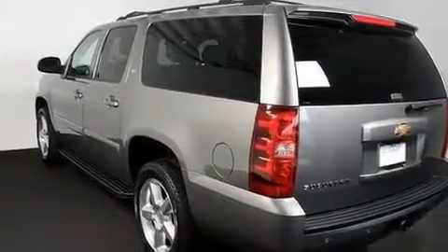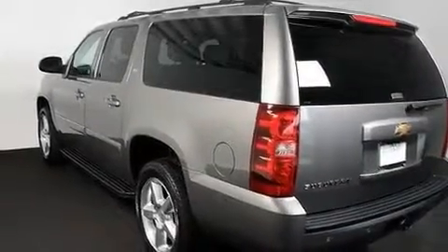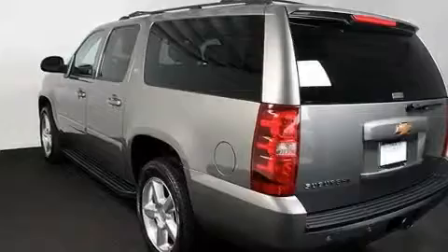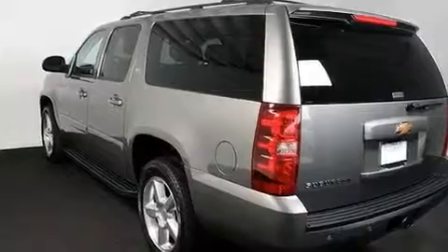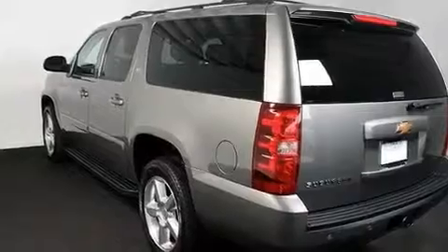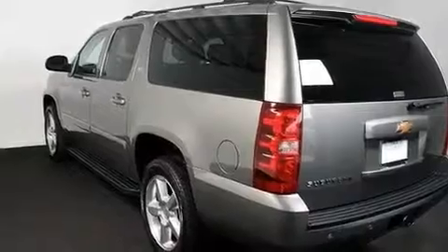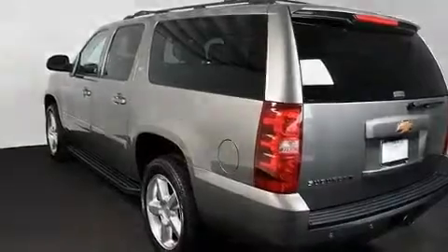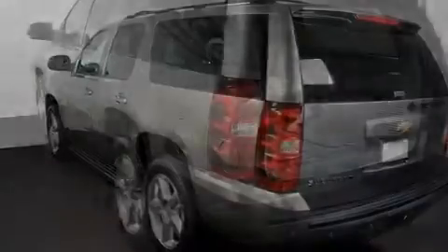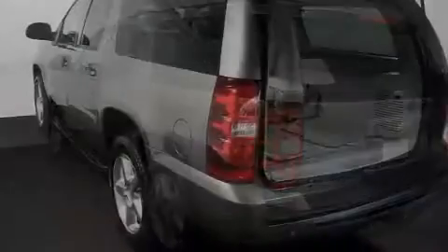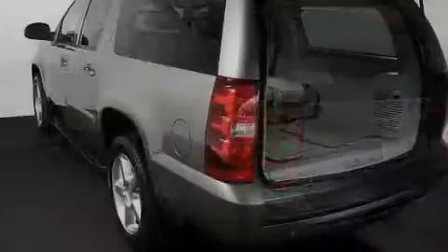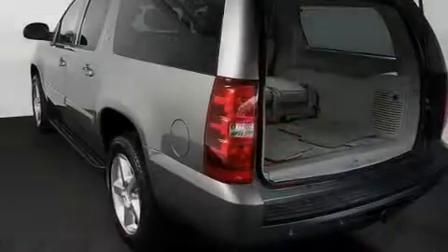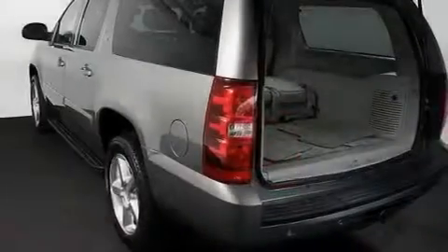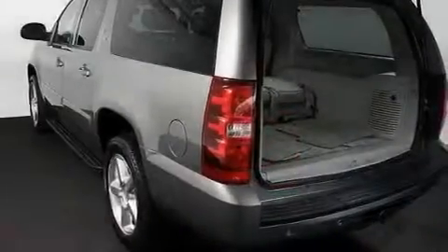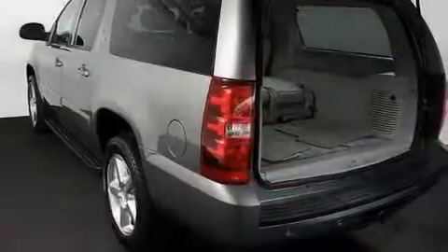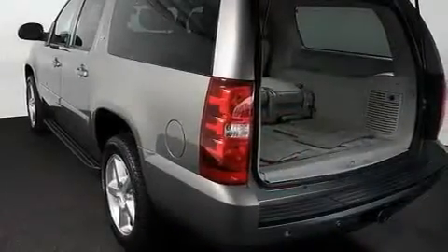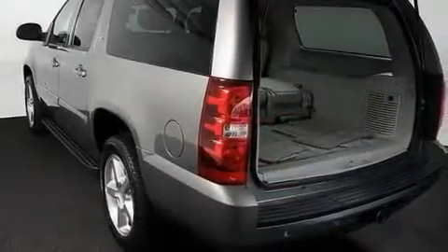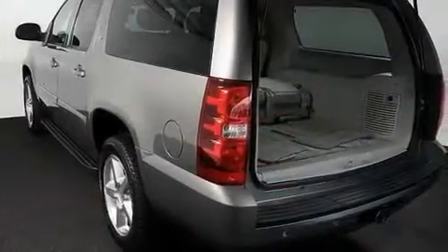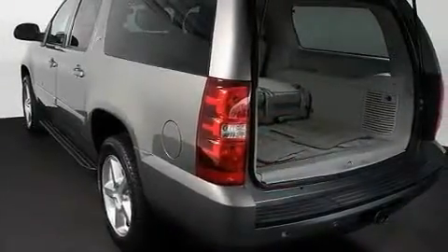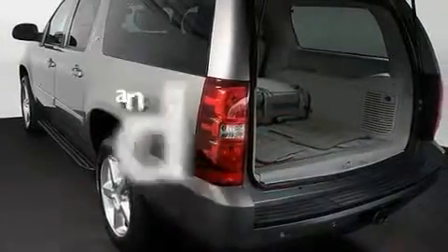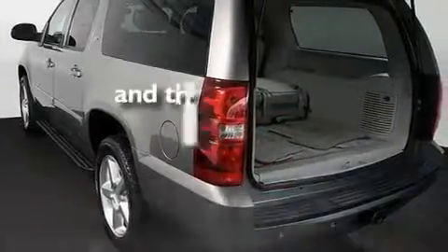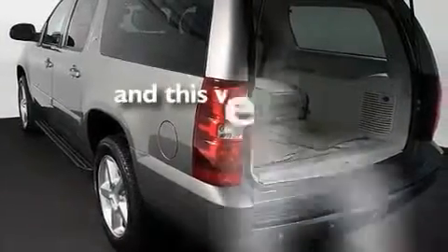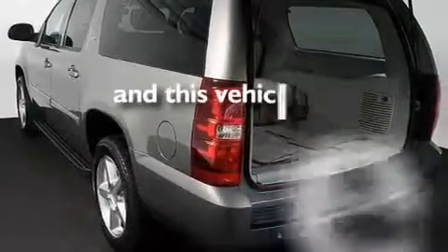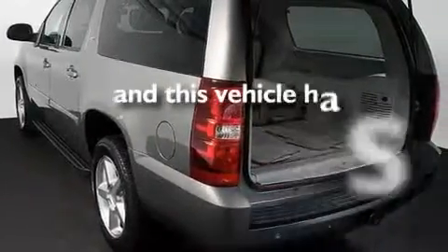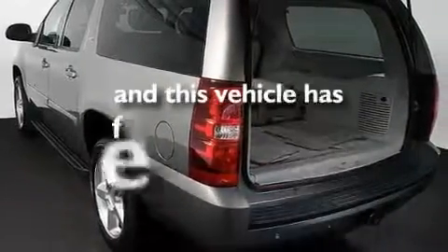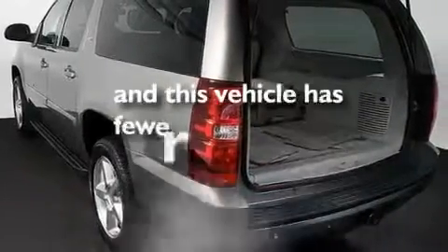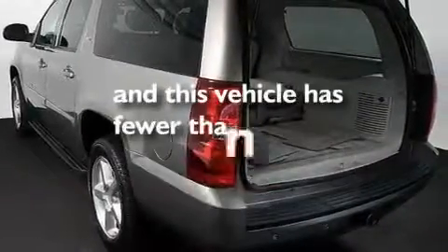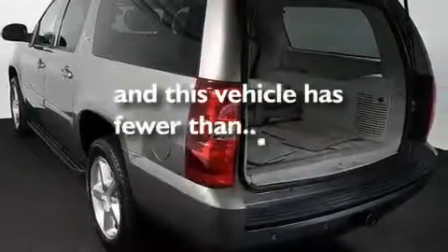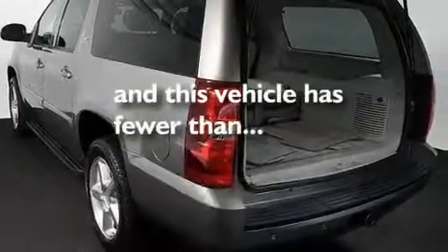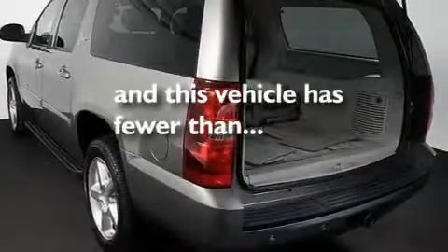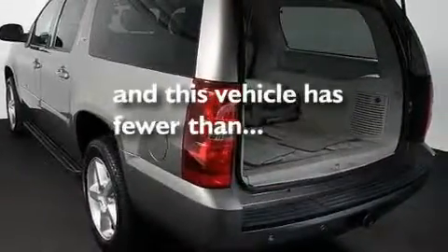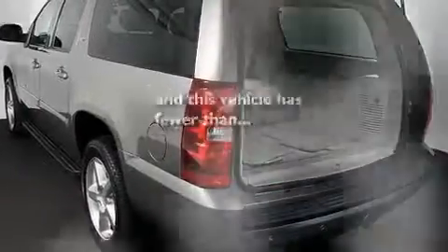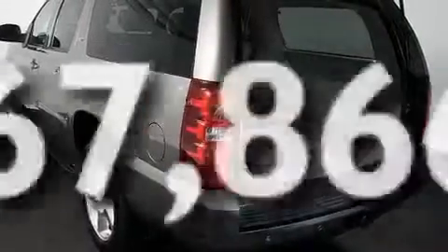Additional features include aluminum wheels, a low tire pressure indicator, a sunroof, and this vehicle has fewer than 68,000 miles on the odometer.